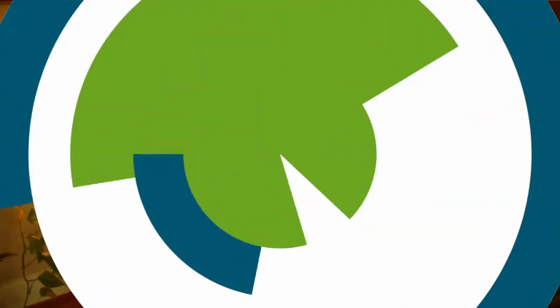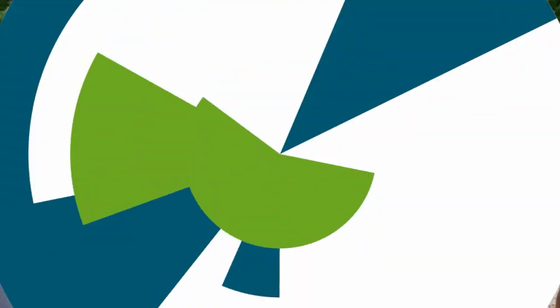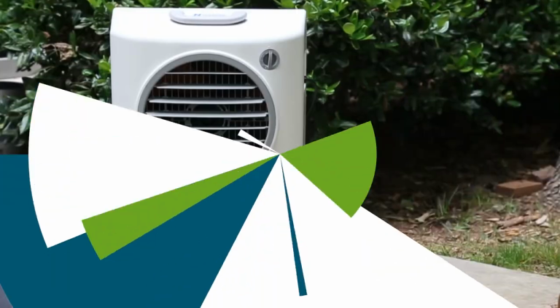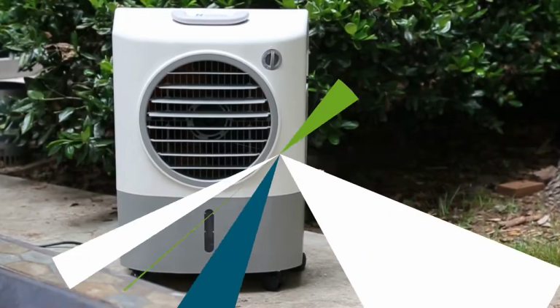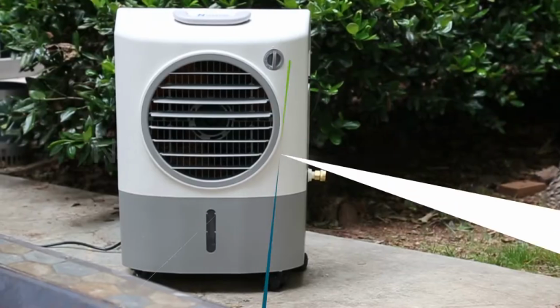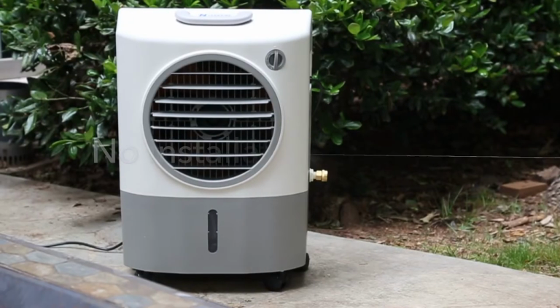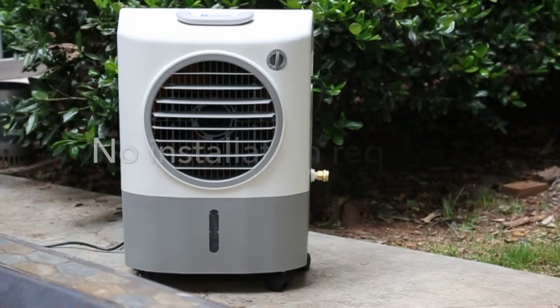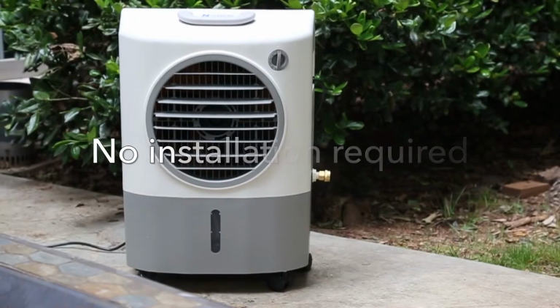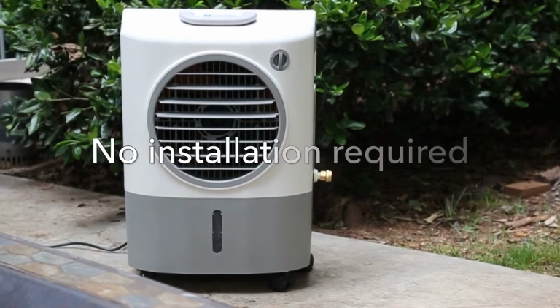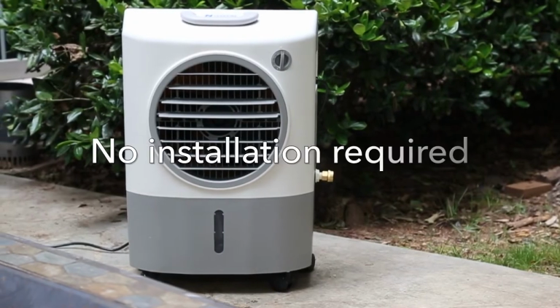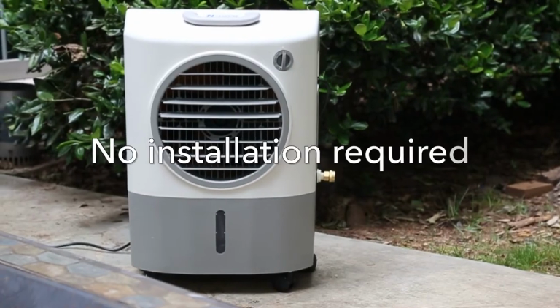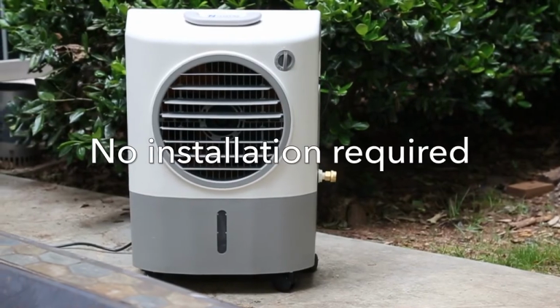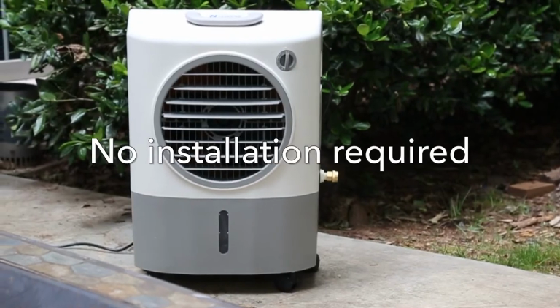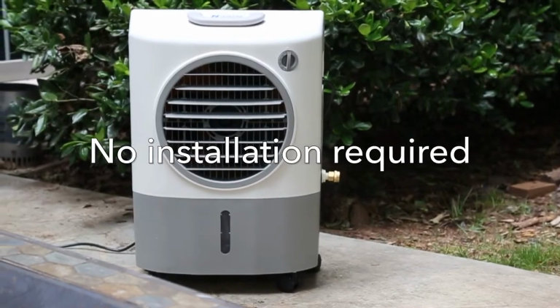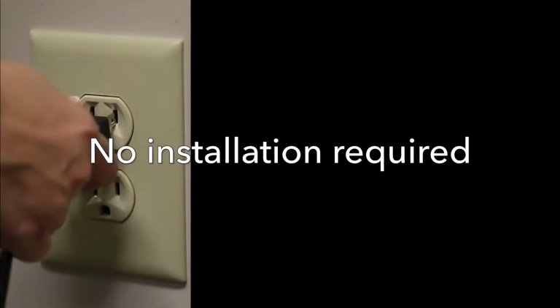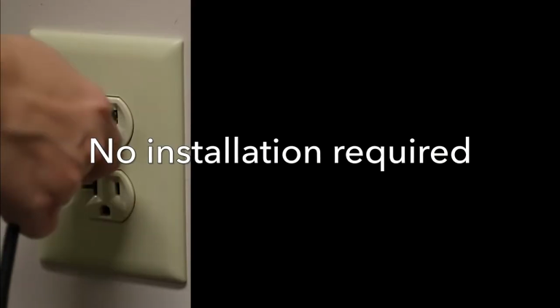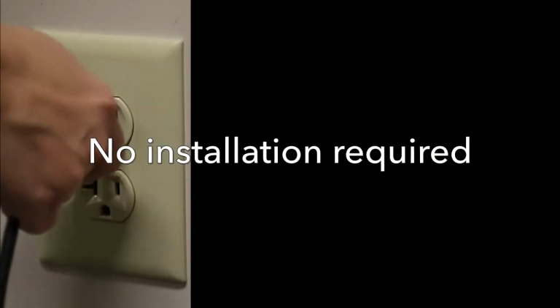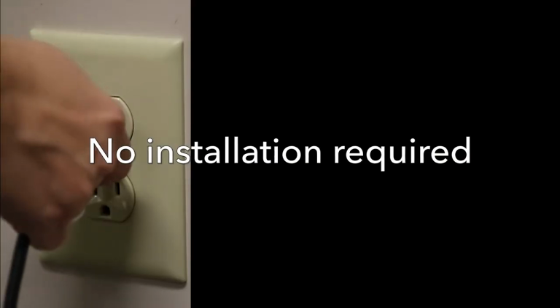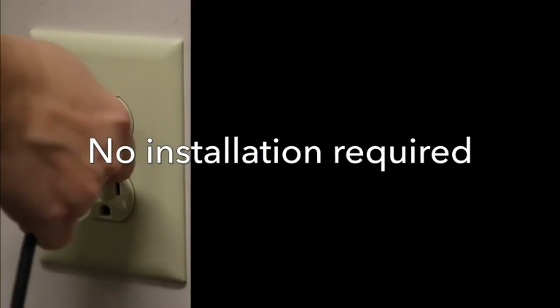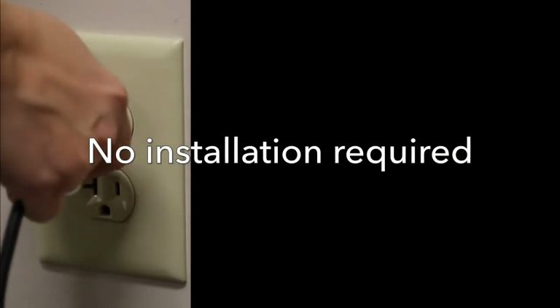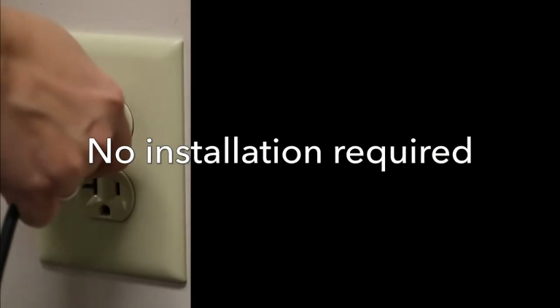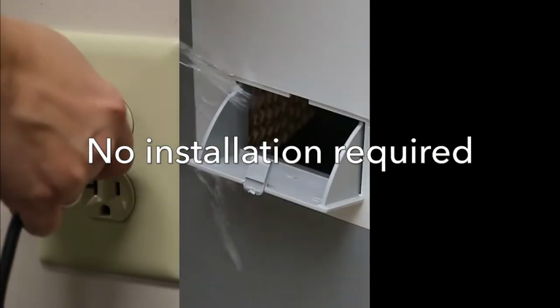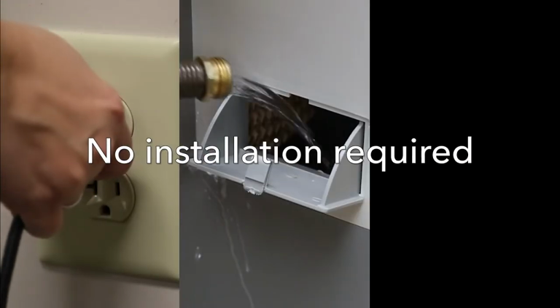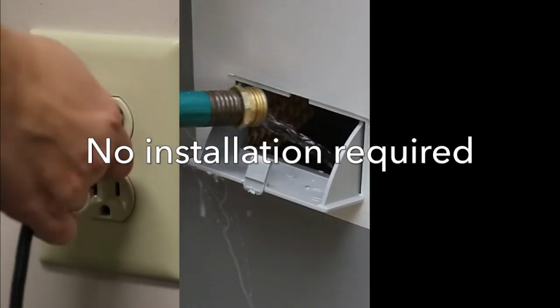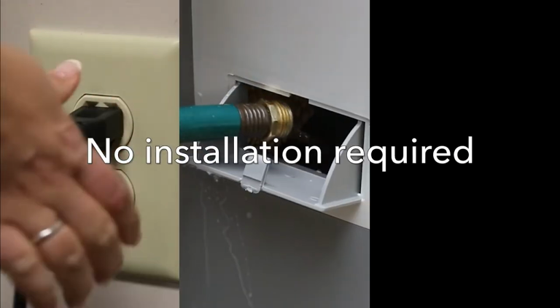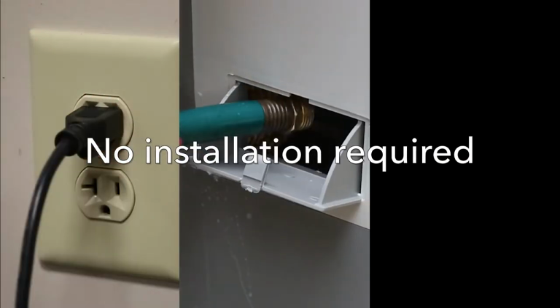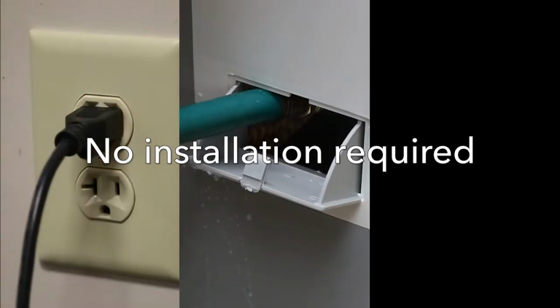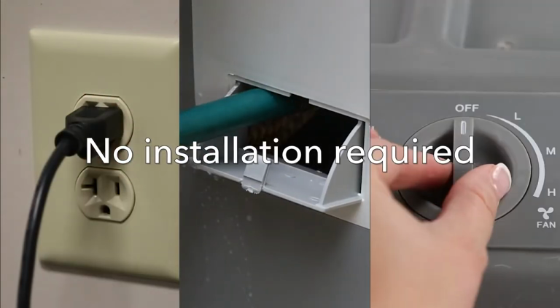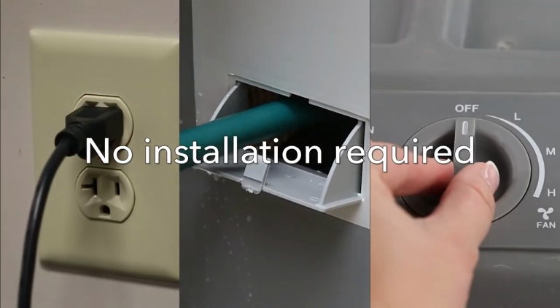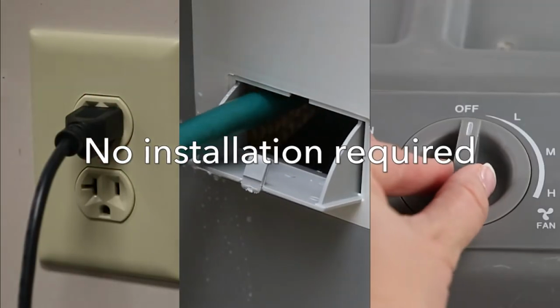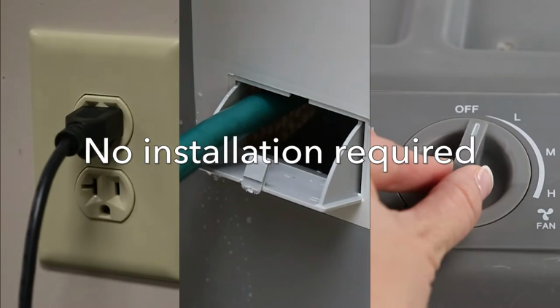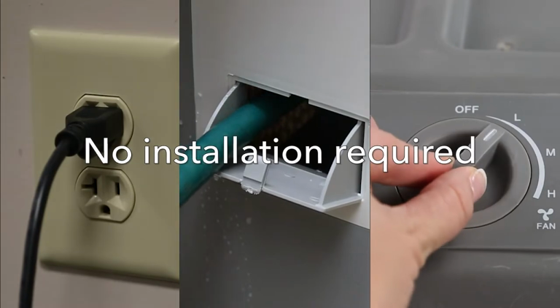No installation is required. Just plug it in, fill it with water, and turn it on.